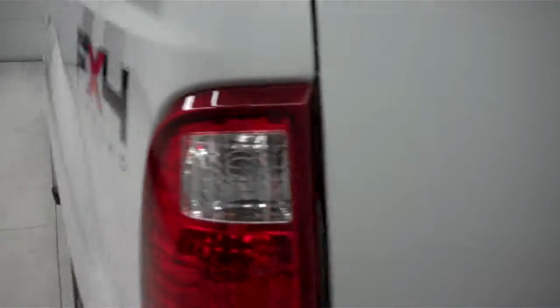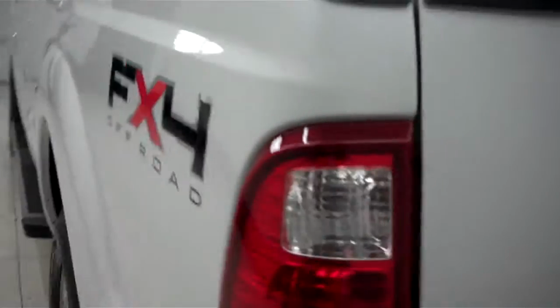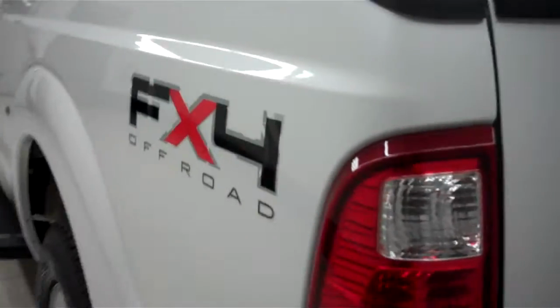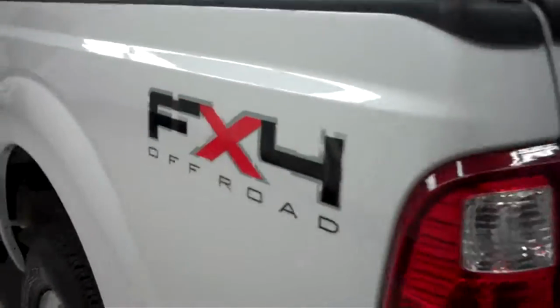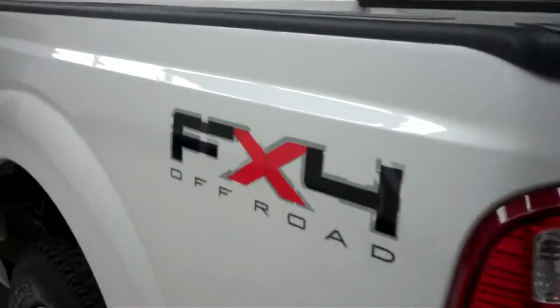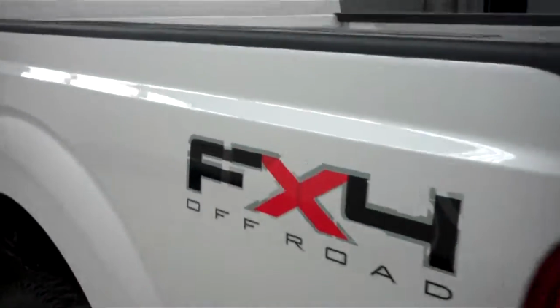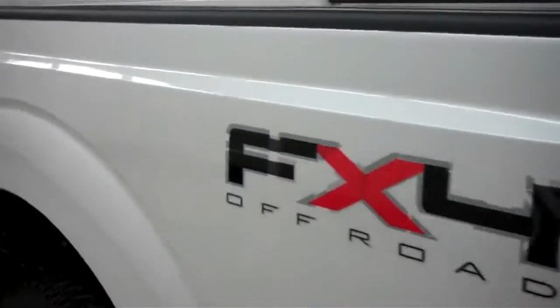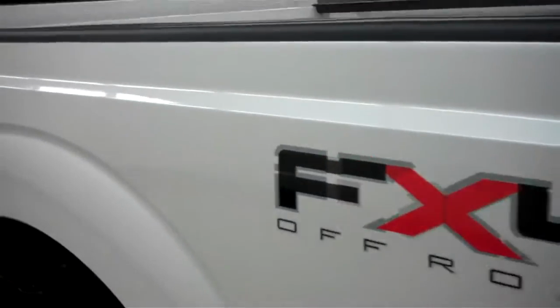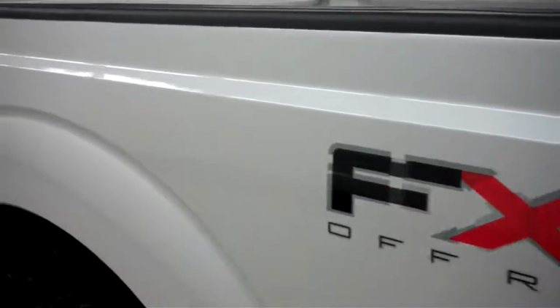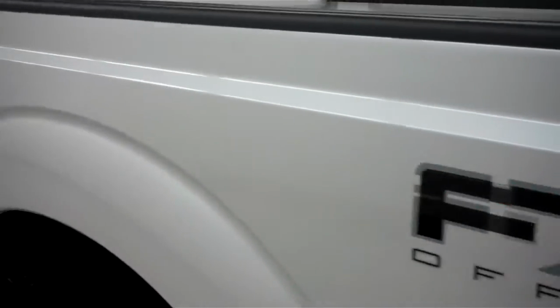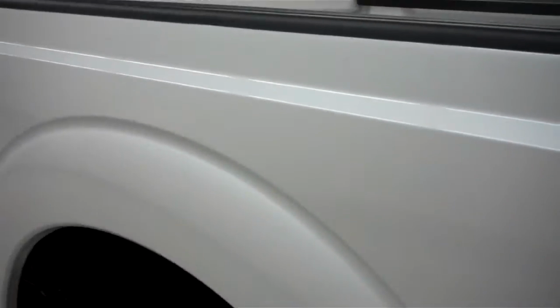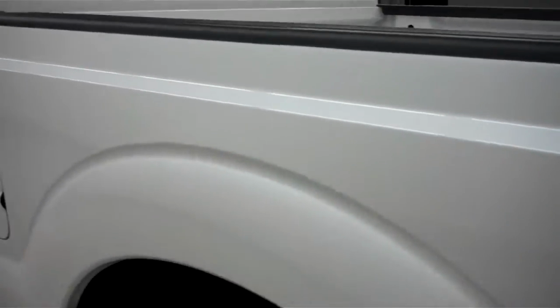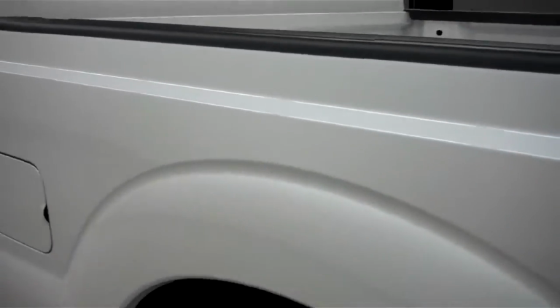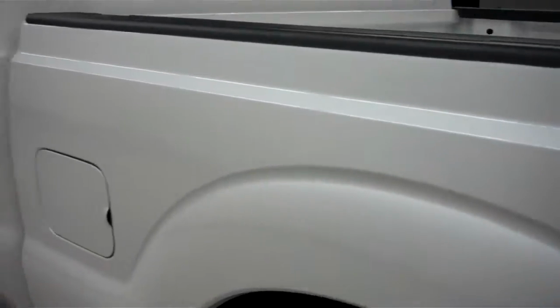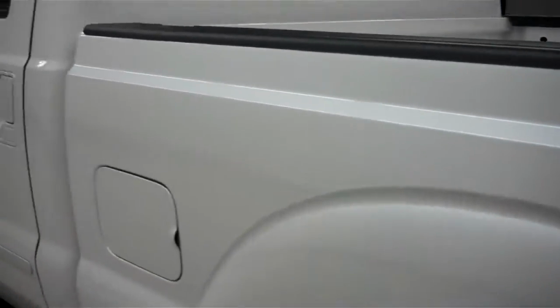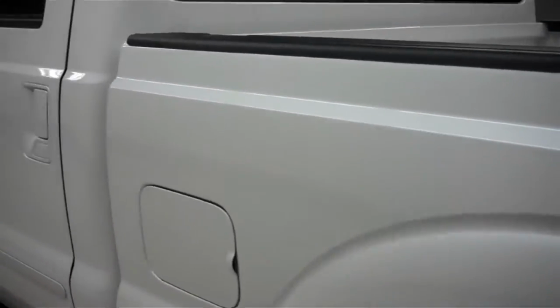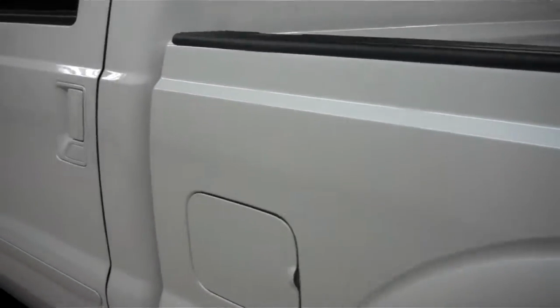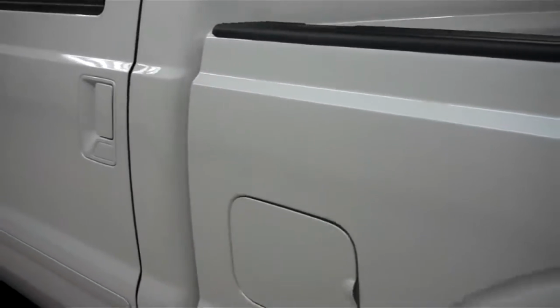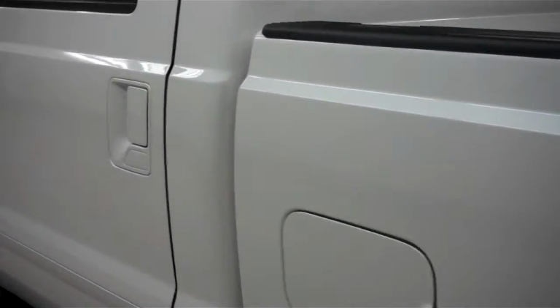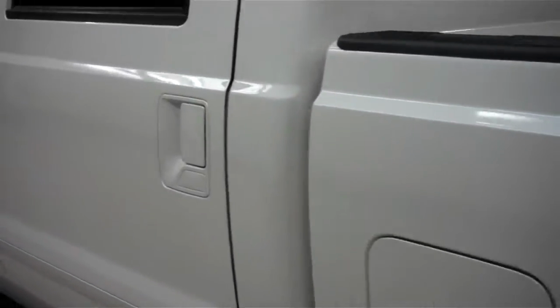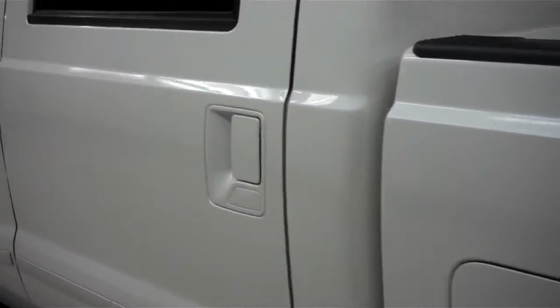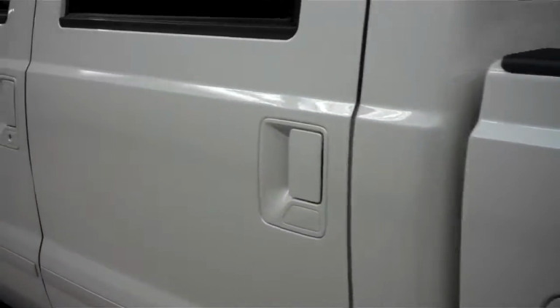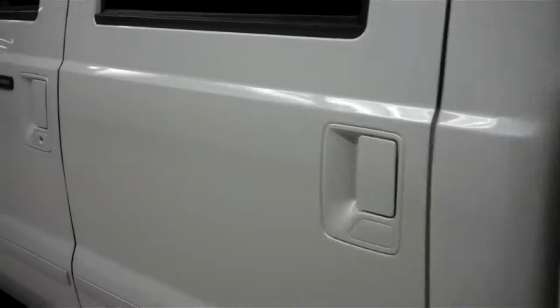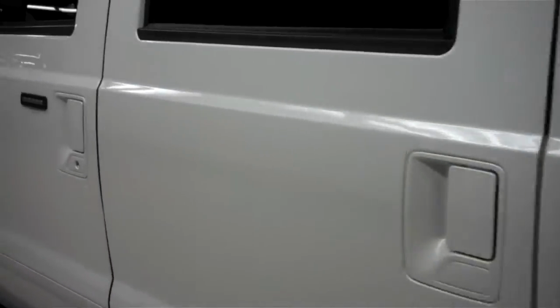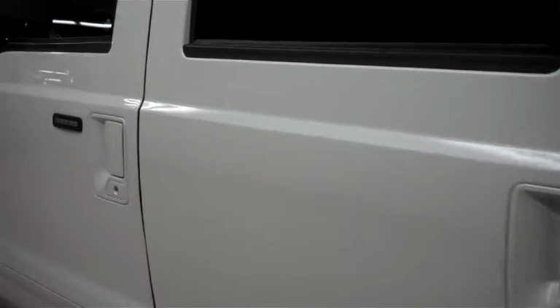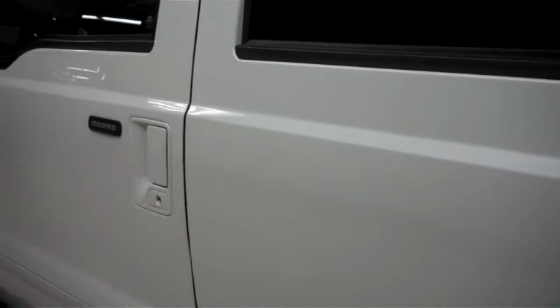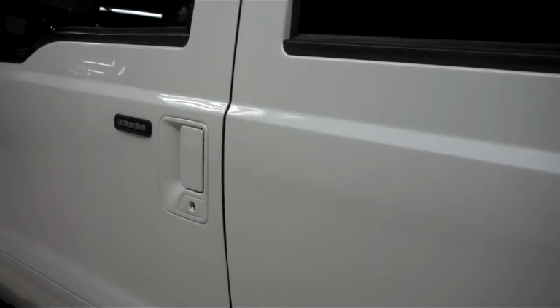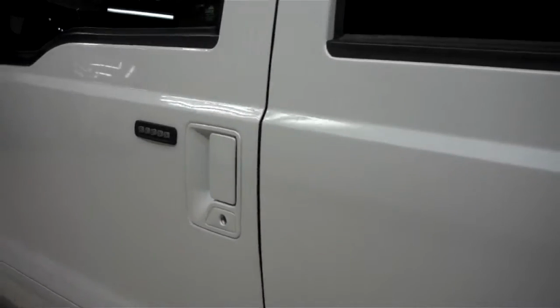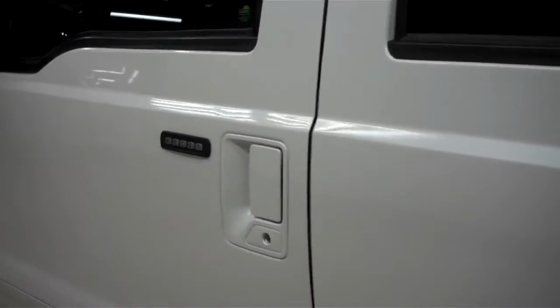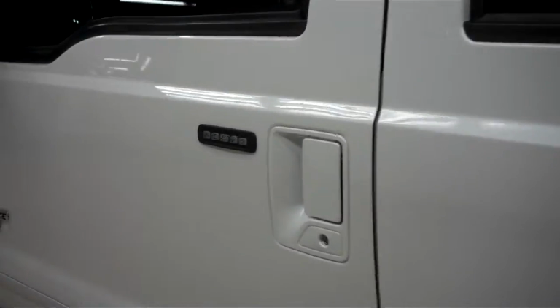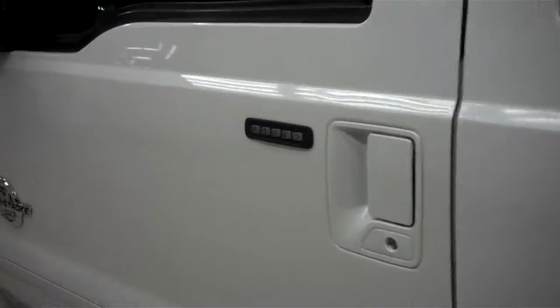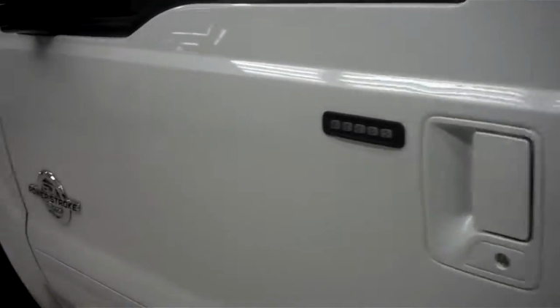On this side, the paint is just as clean and reflective as the other side, and there are no dings or dents on this side either.